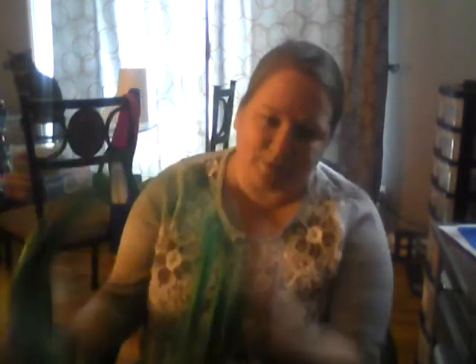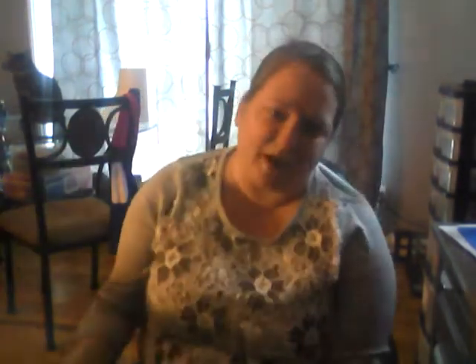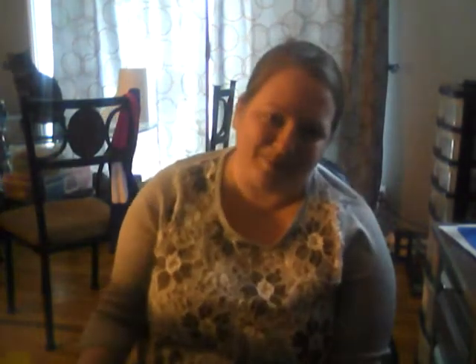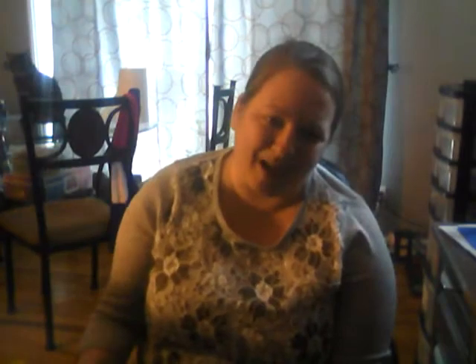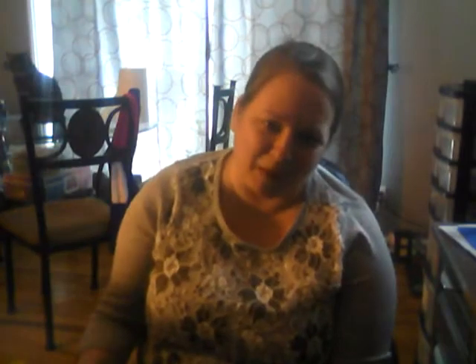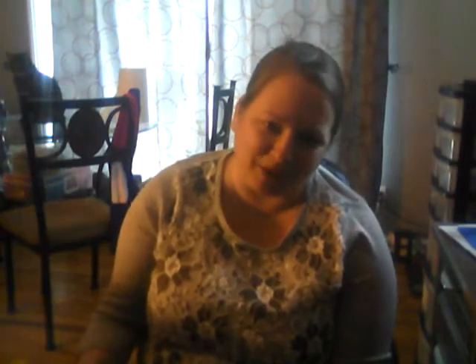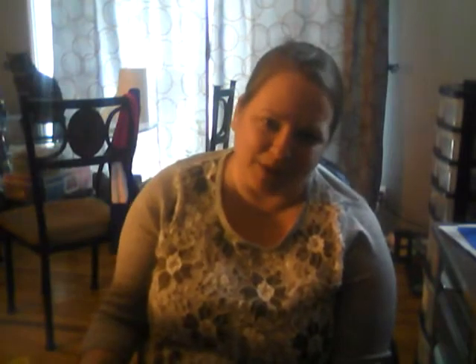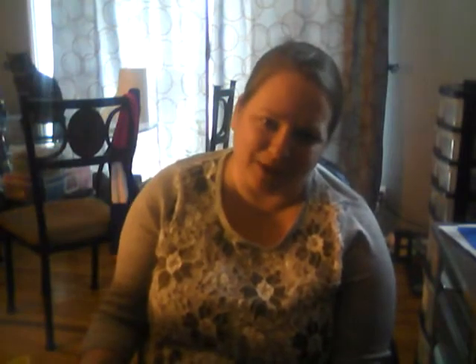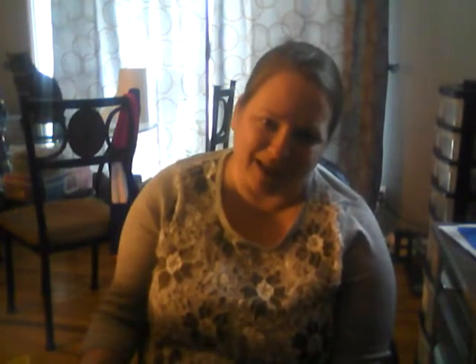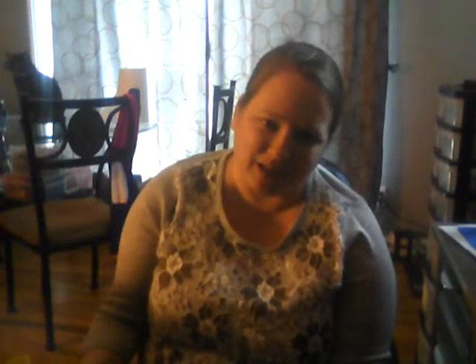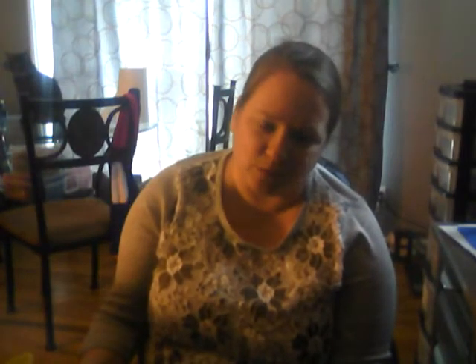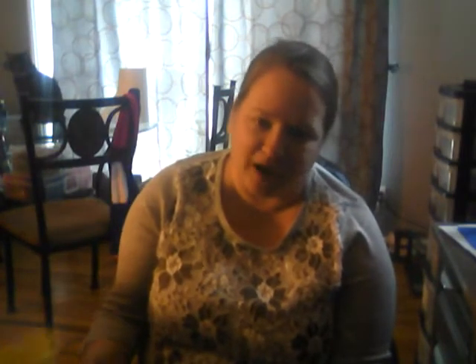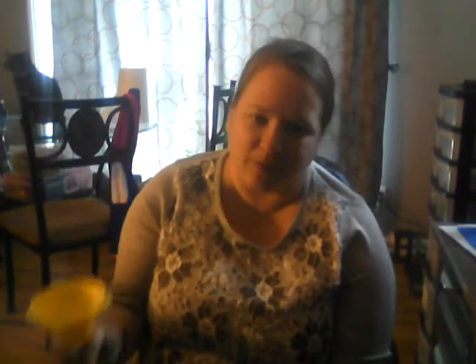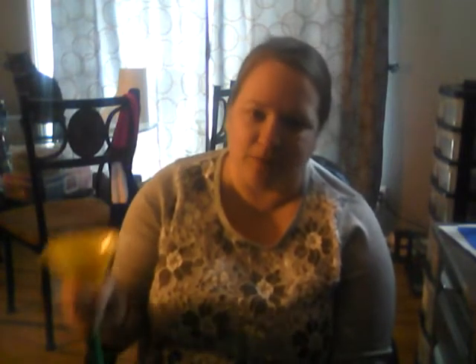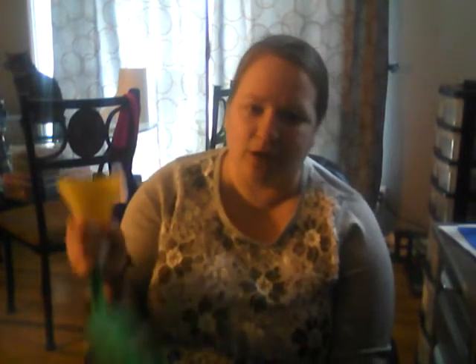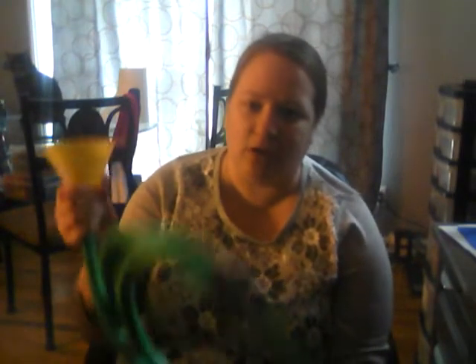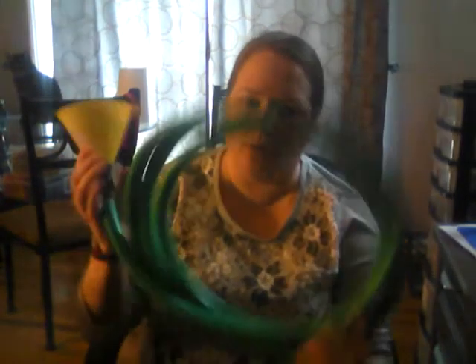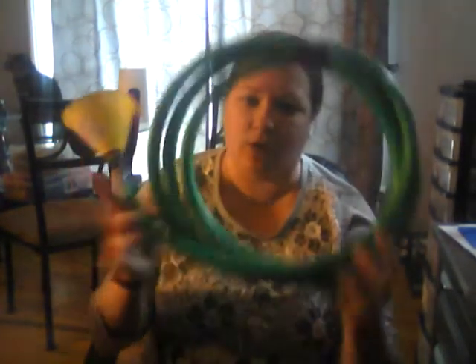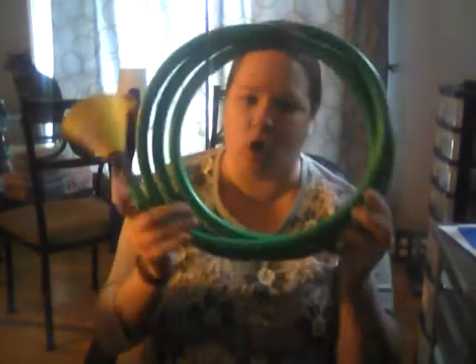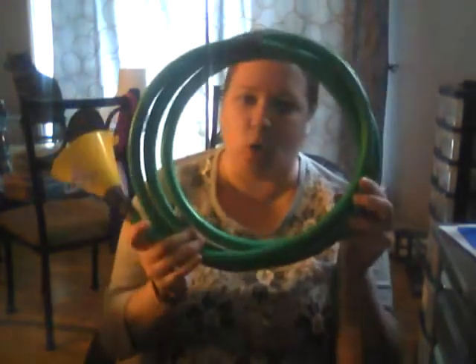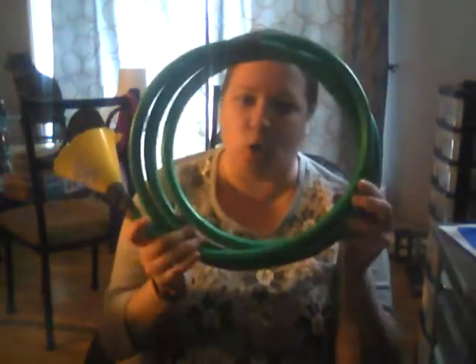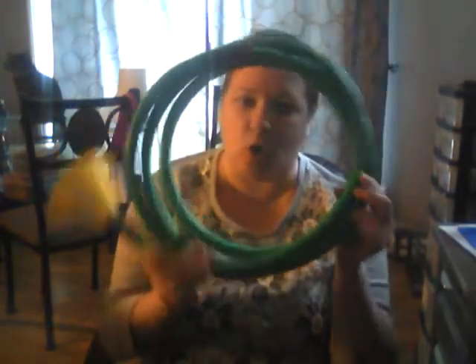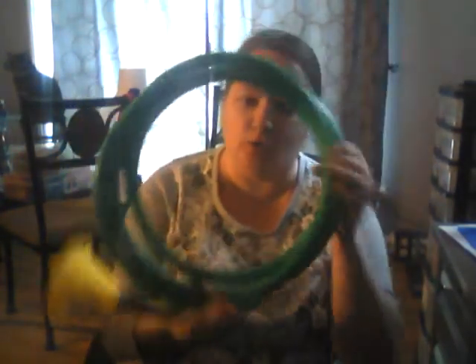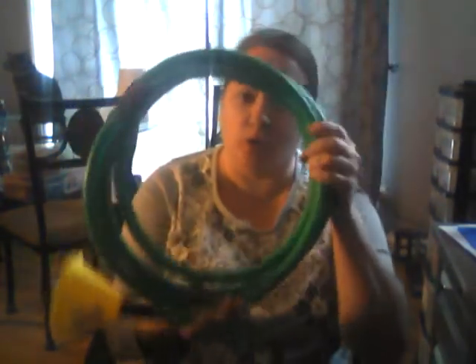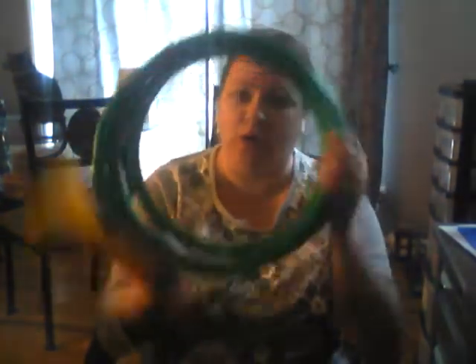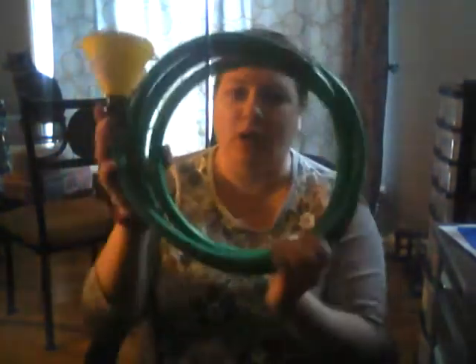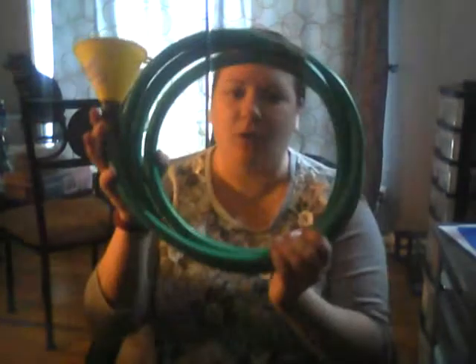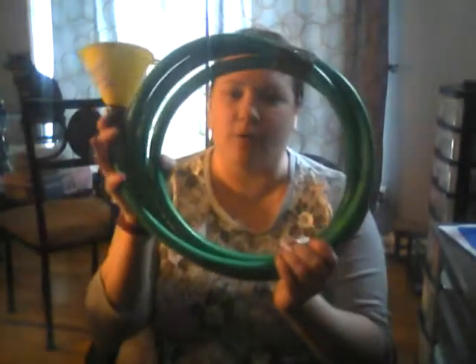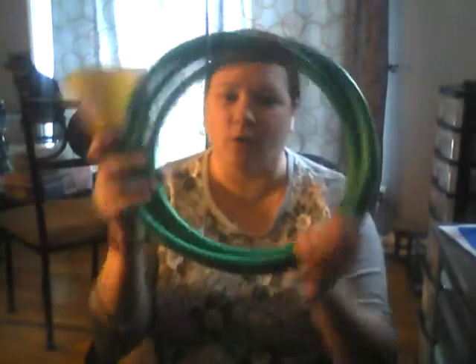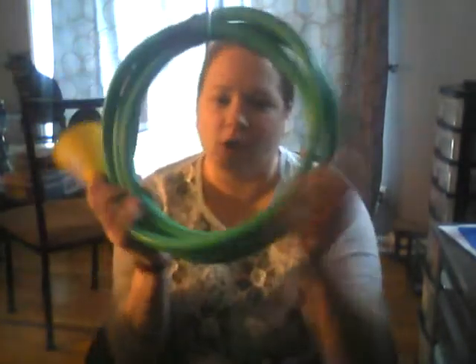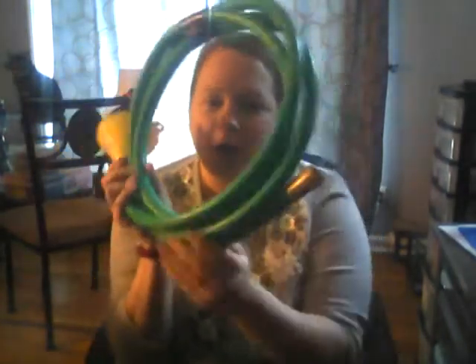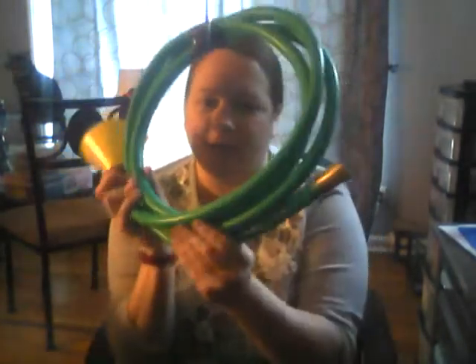All right. I'm not a brass player, so I can't get super high with it. But there you go — the garden horn, hose a horn, whatever you want to call it.